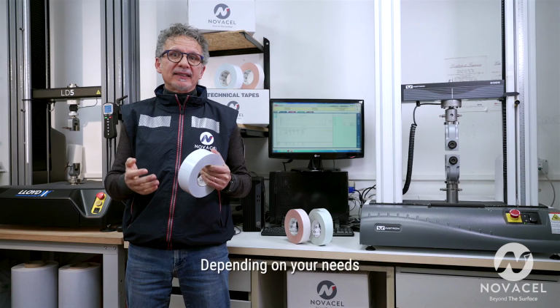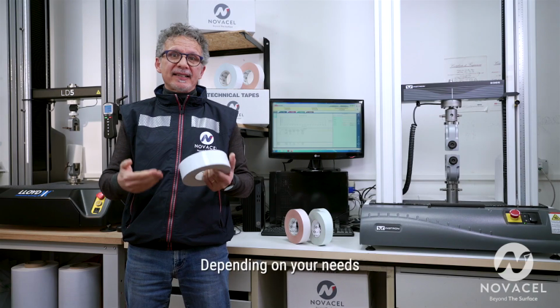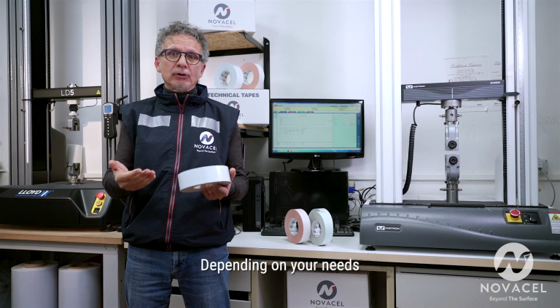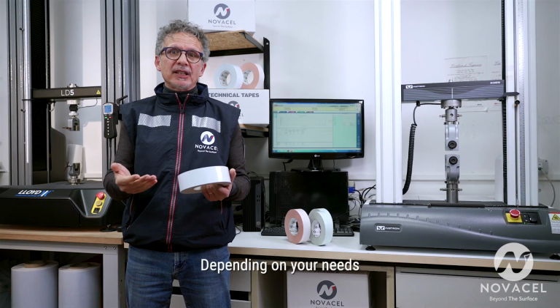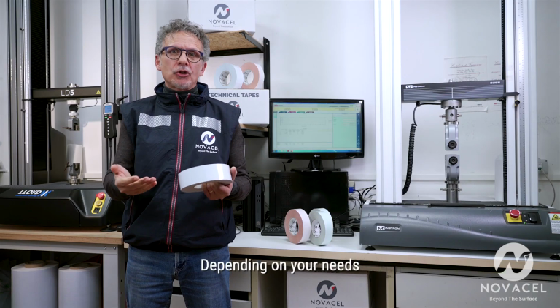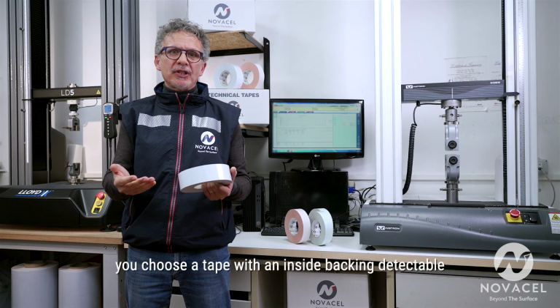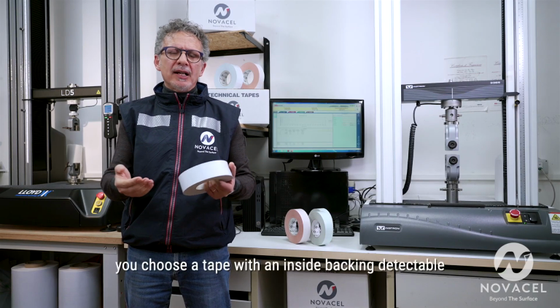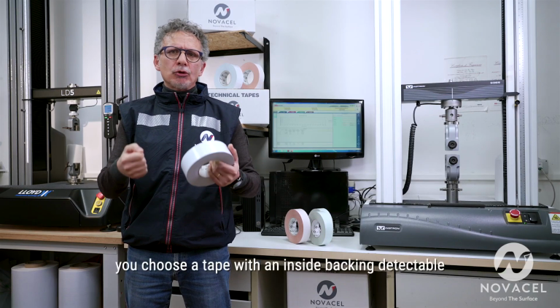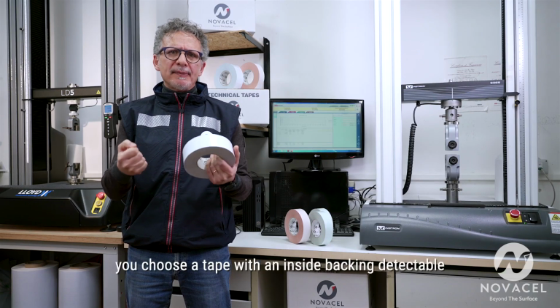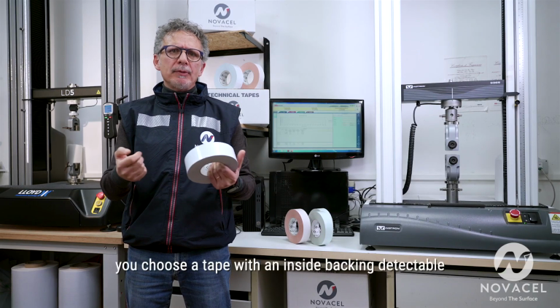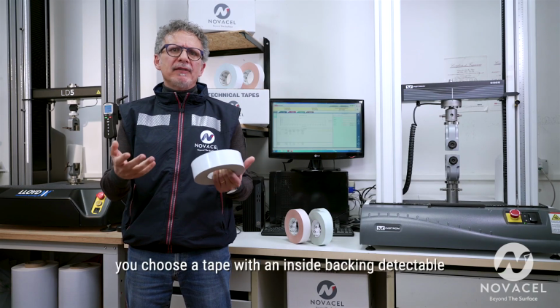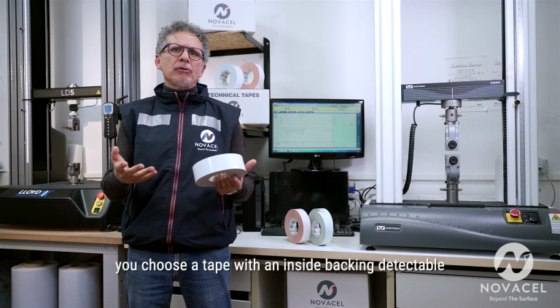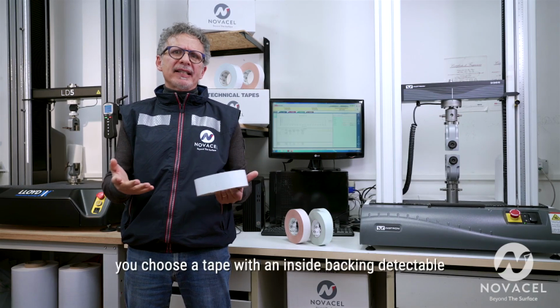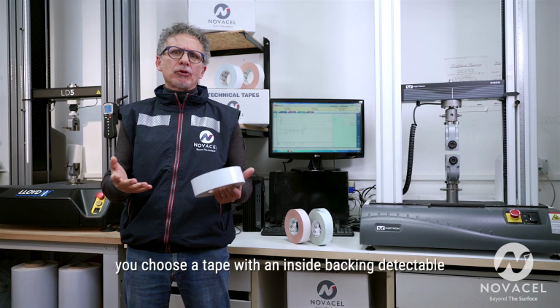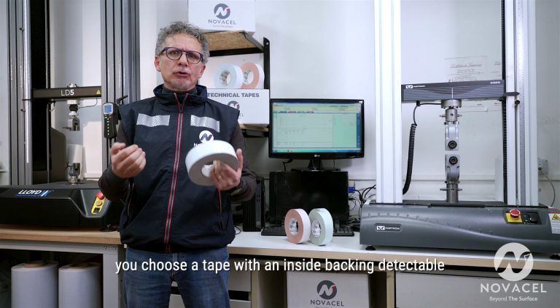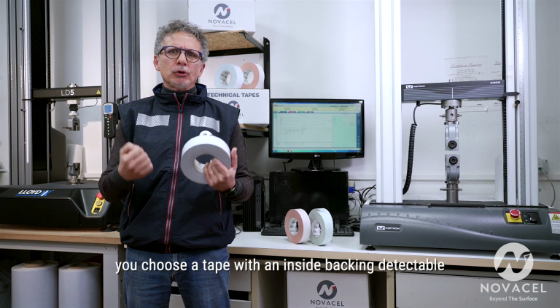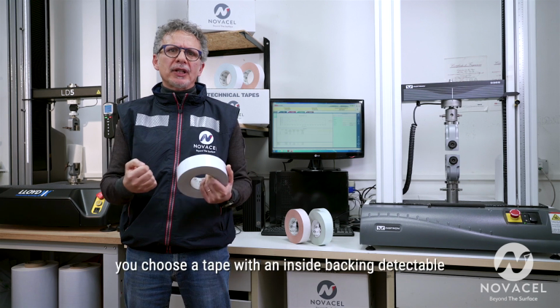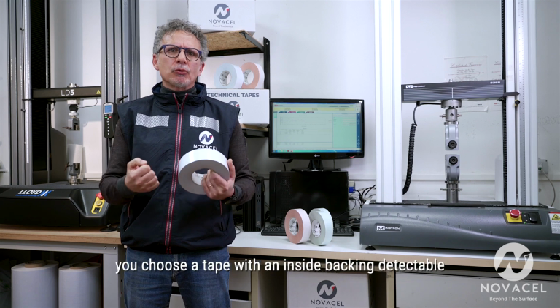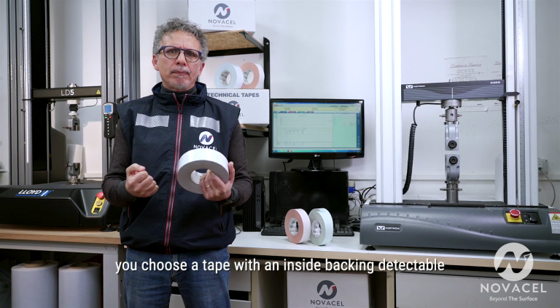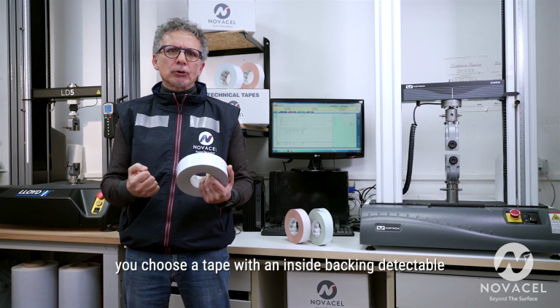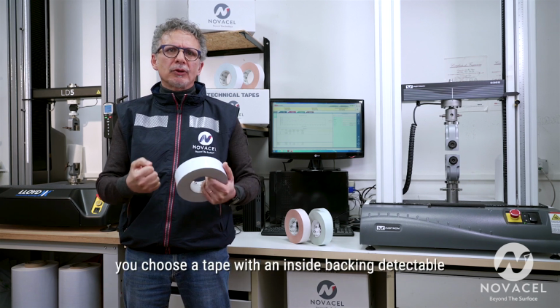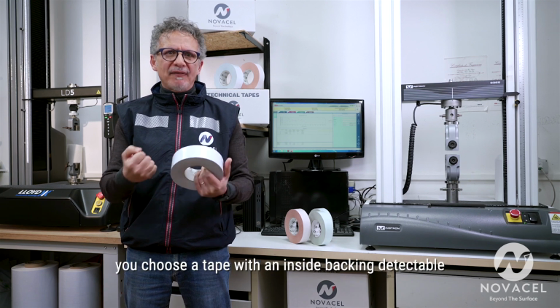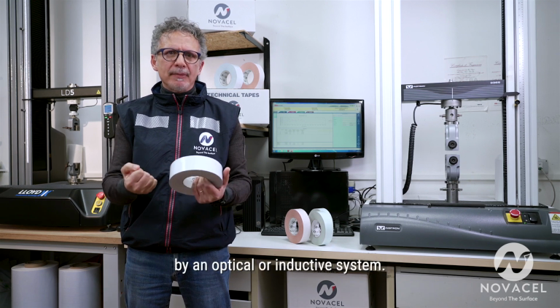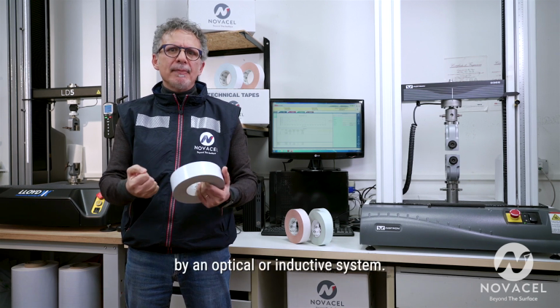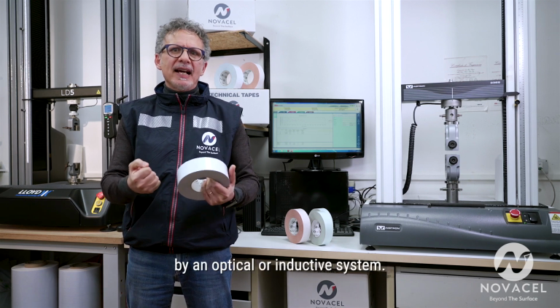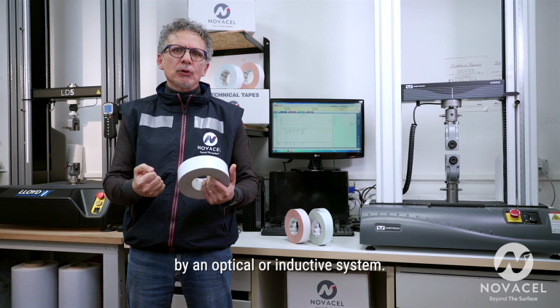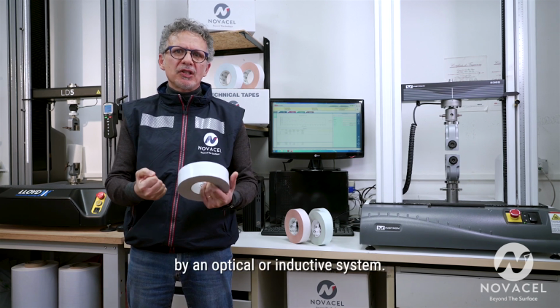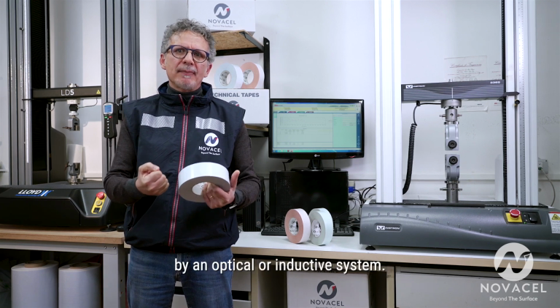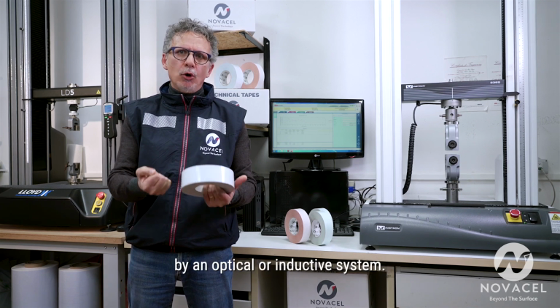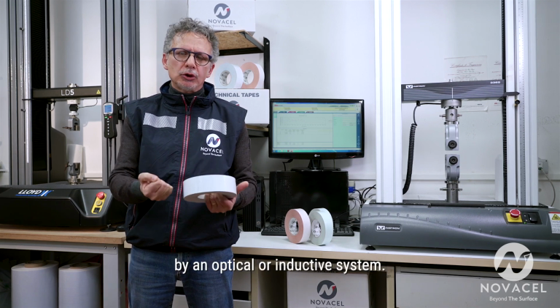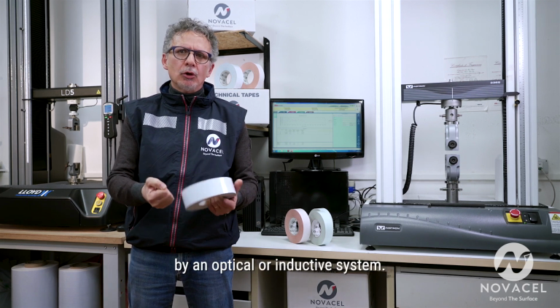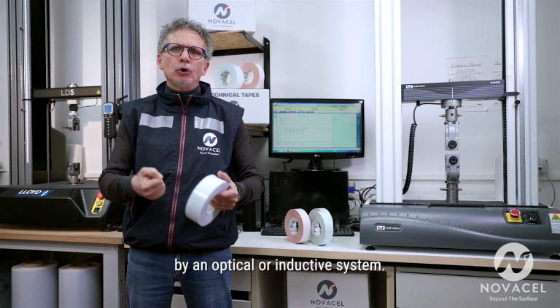Depending on your needs, you choose a tape with an inside backing detectable by an optical or an inductive system.